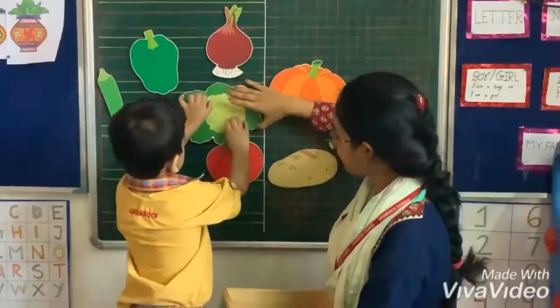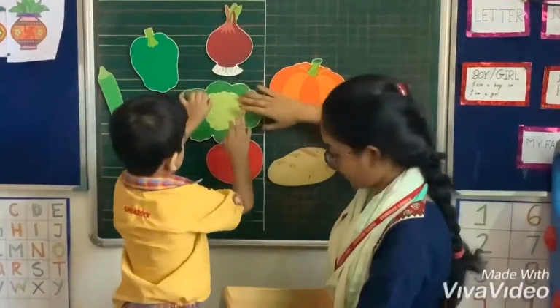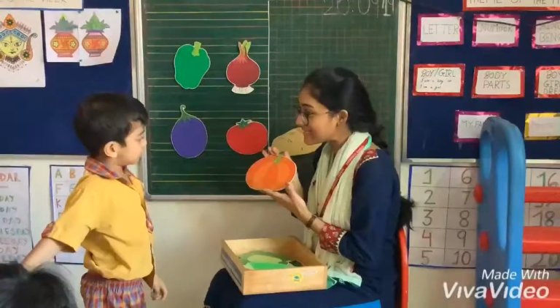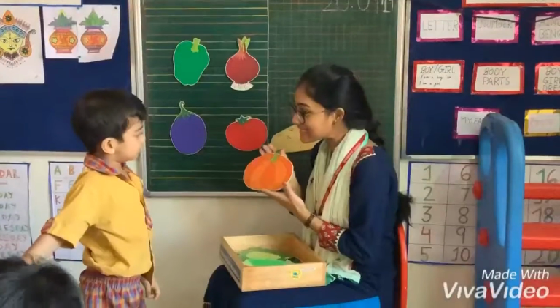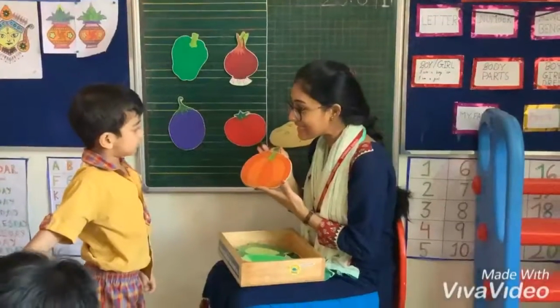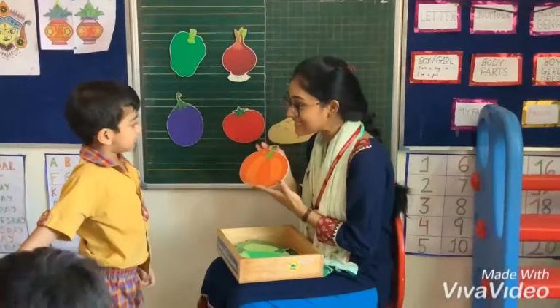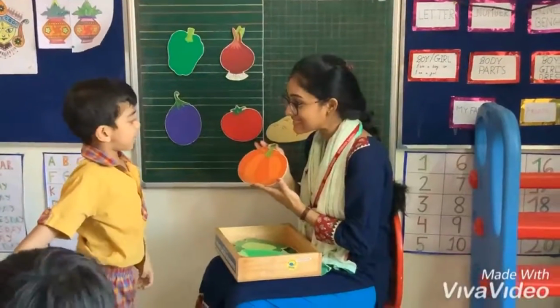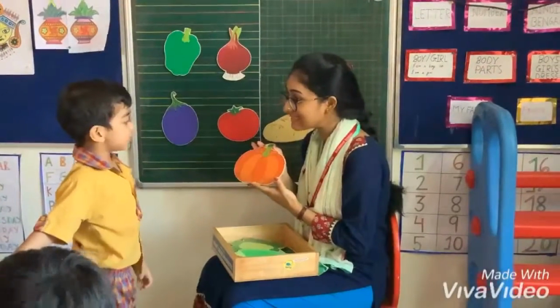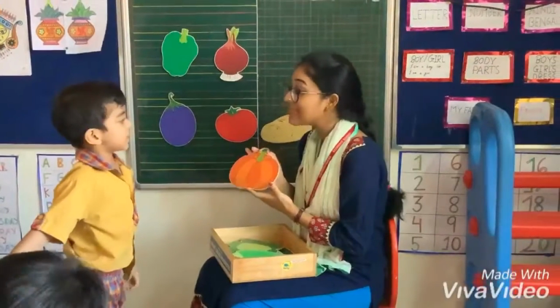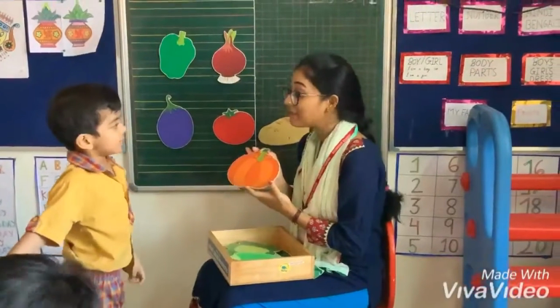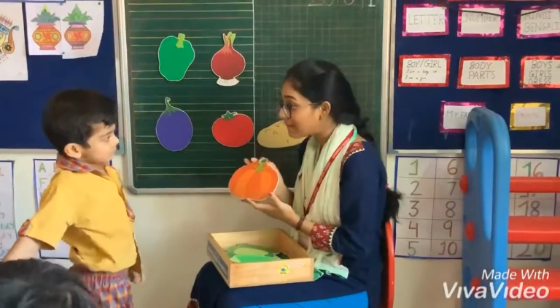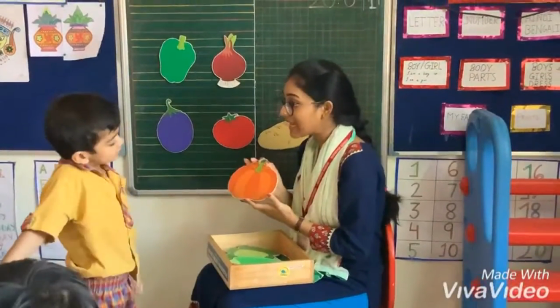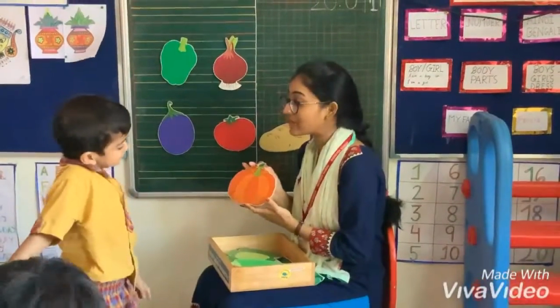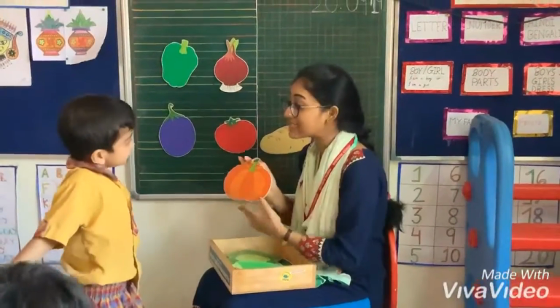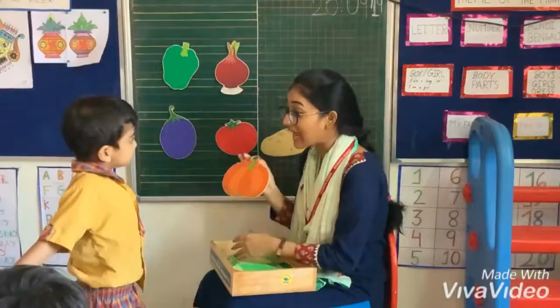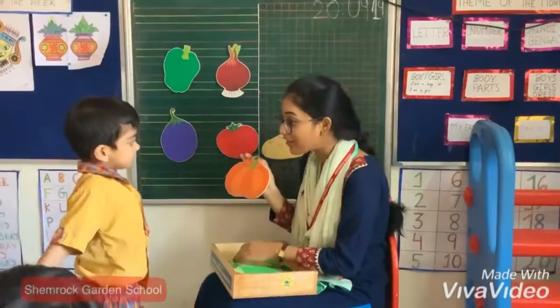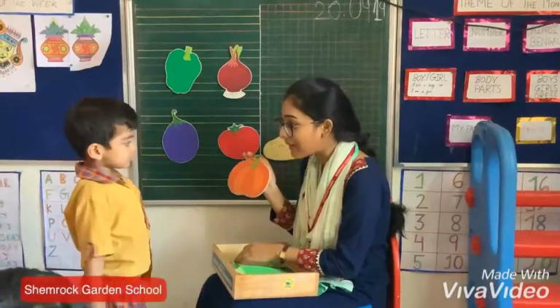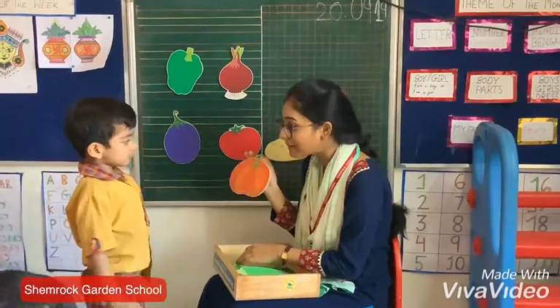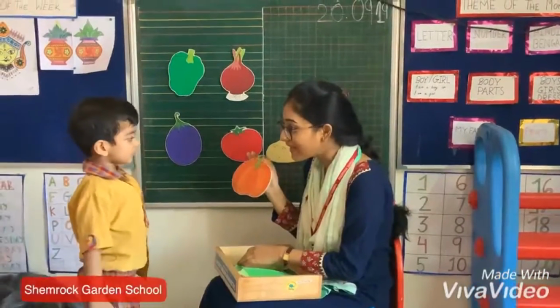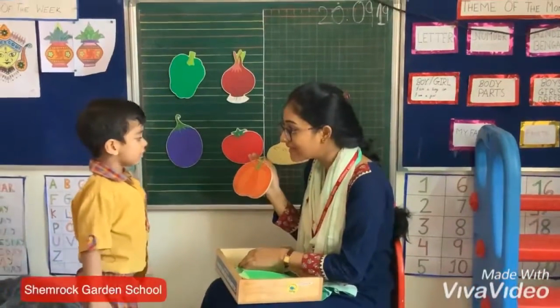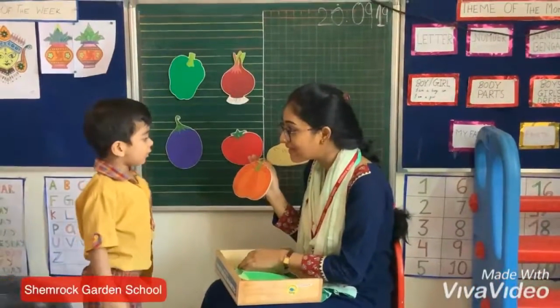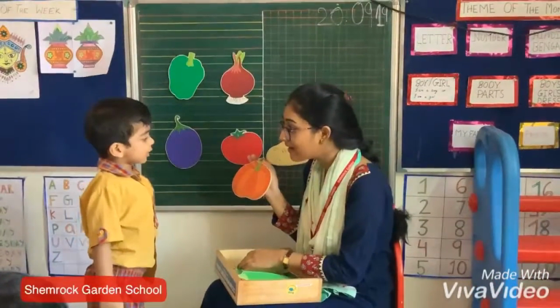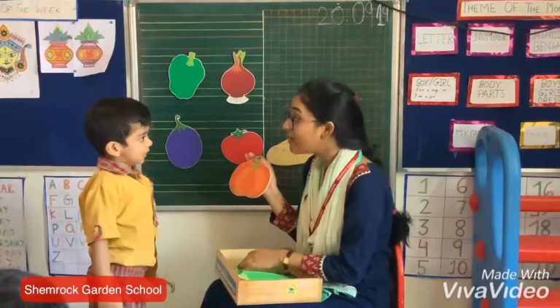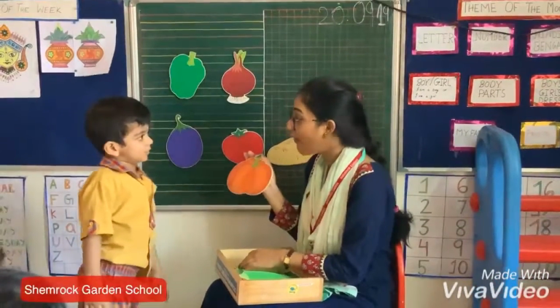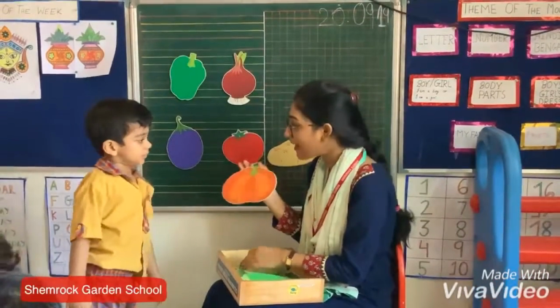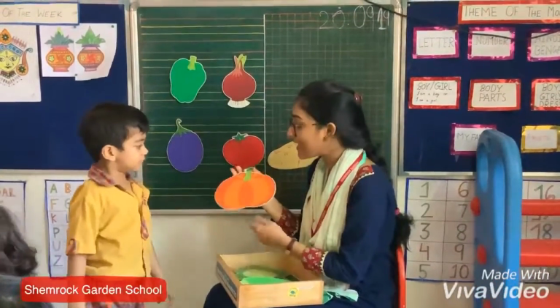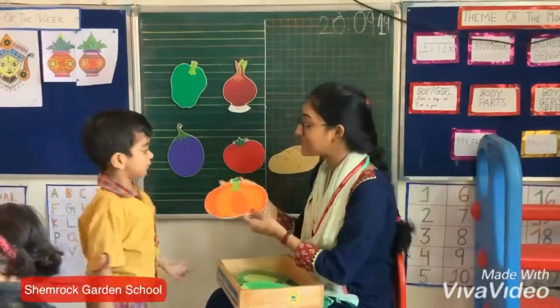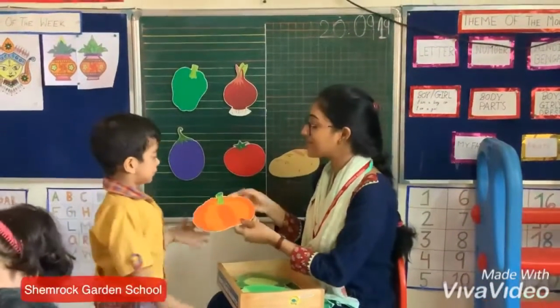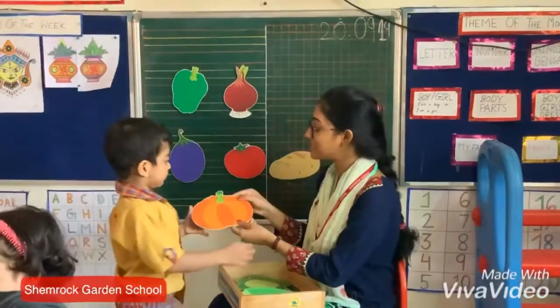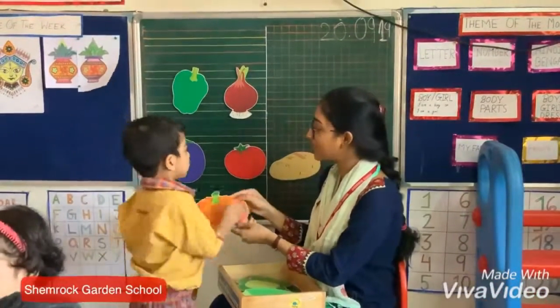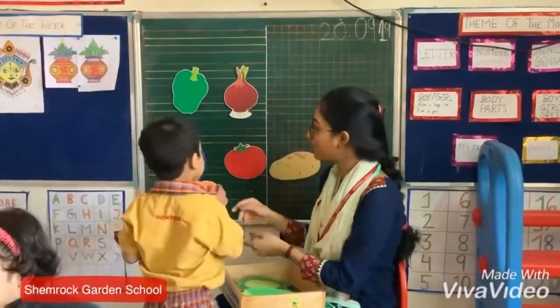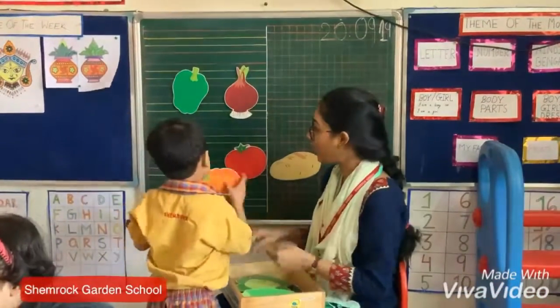What is this? Pumpkin! What is the color of pumpkin? Orange. Orange. Let's take it on the board.